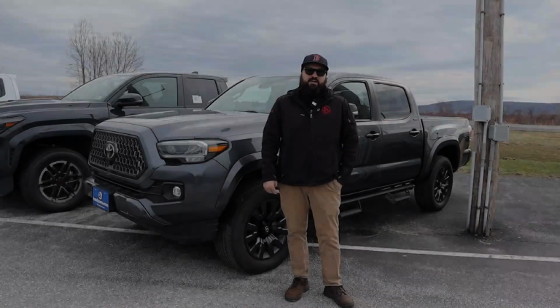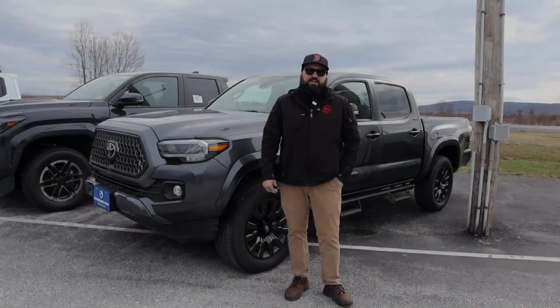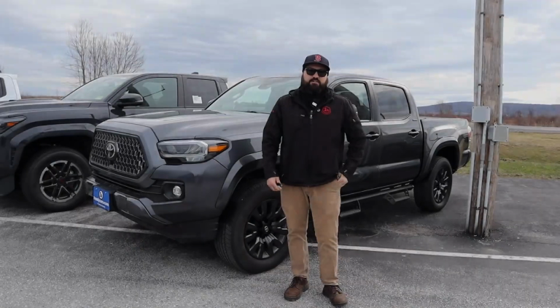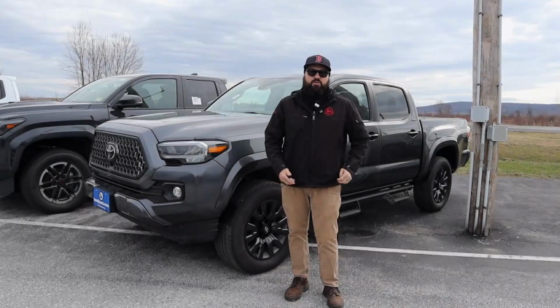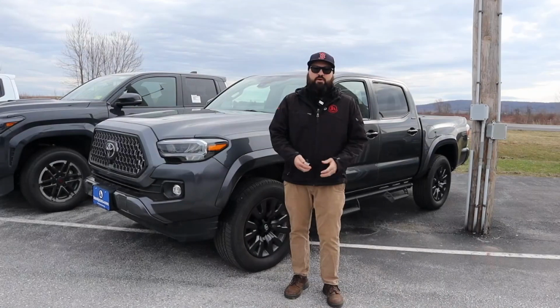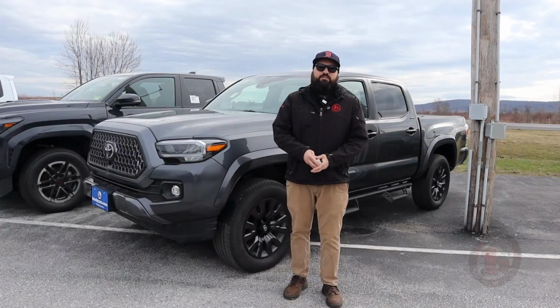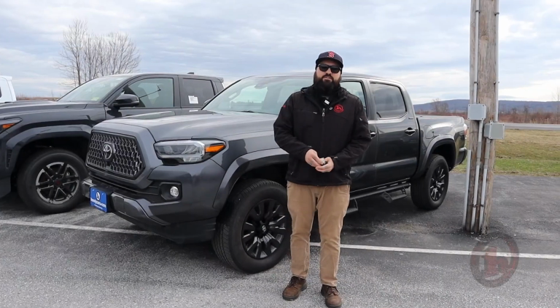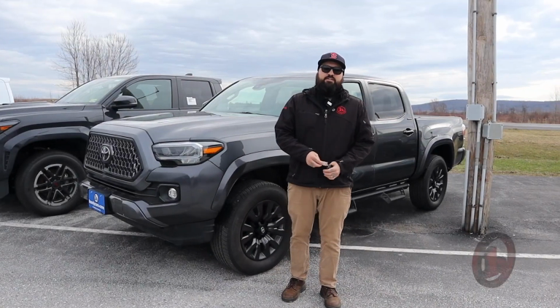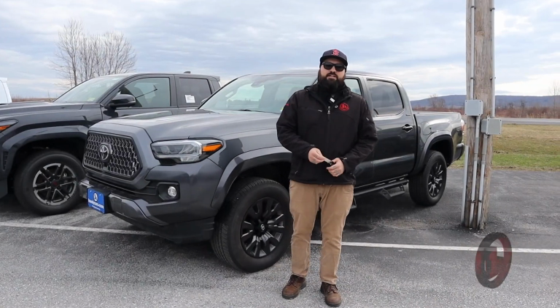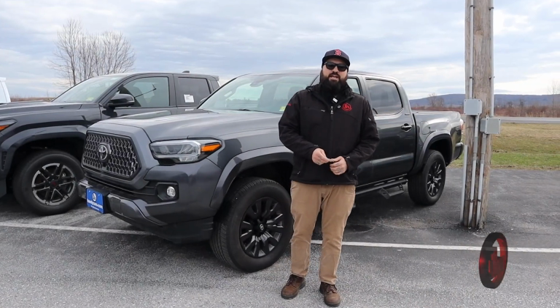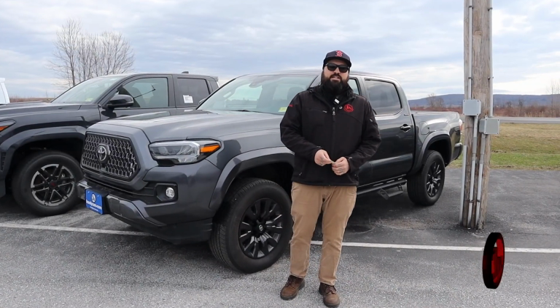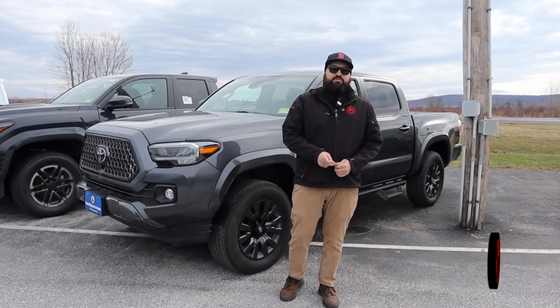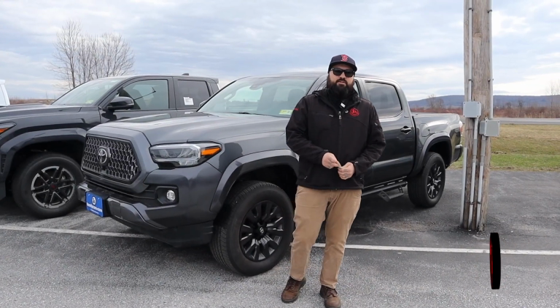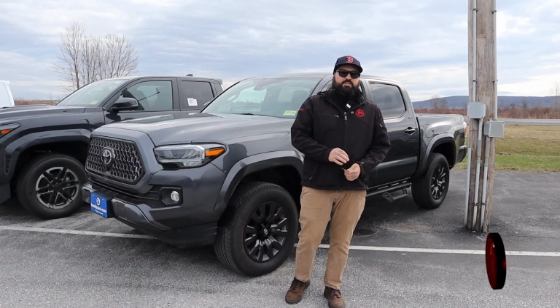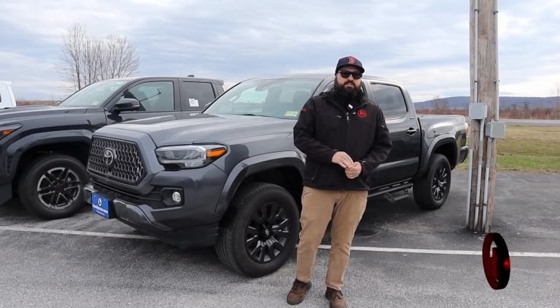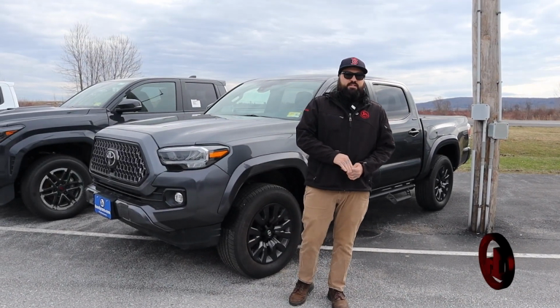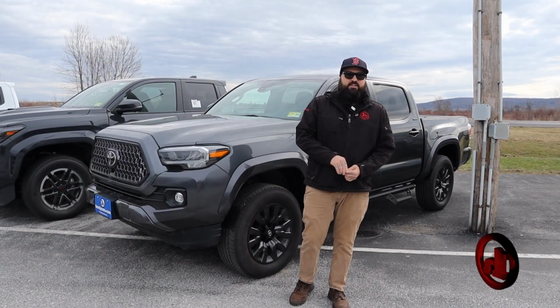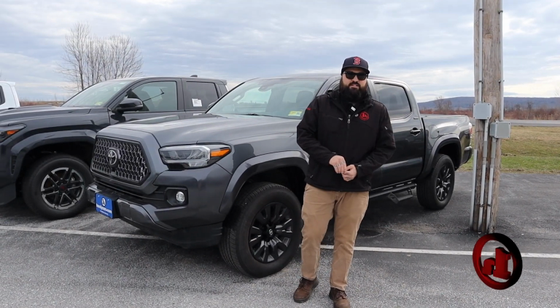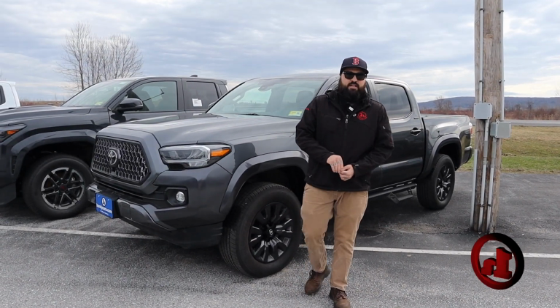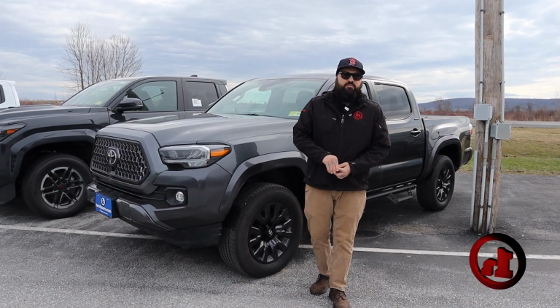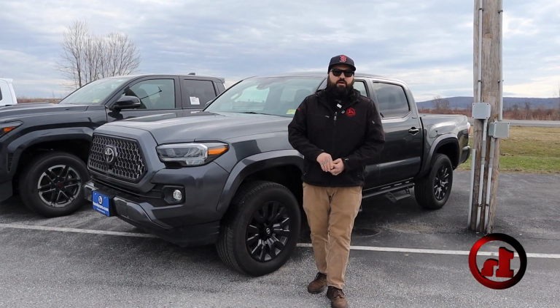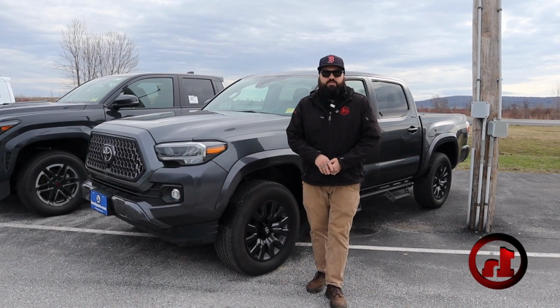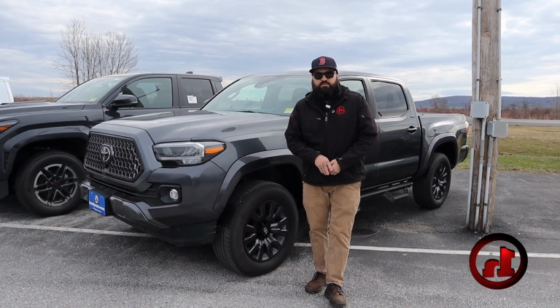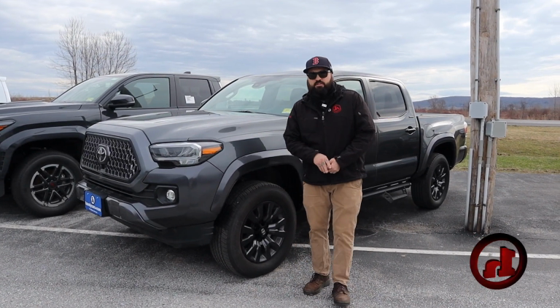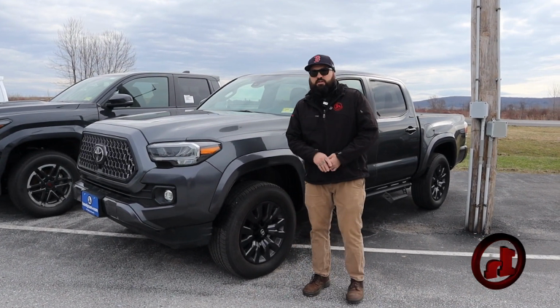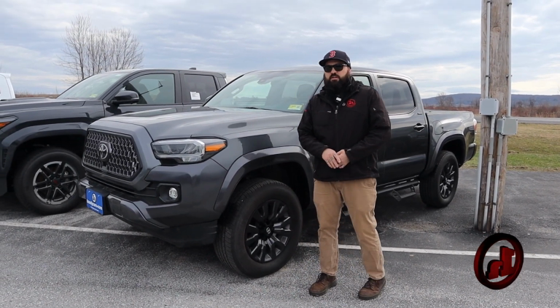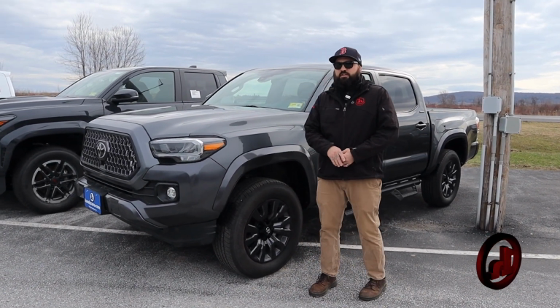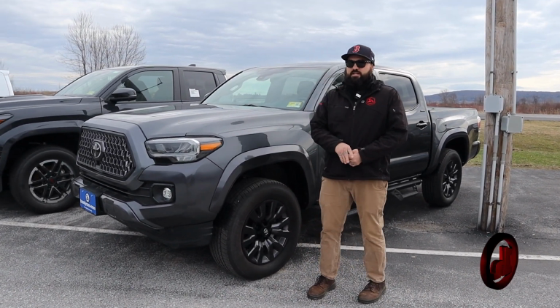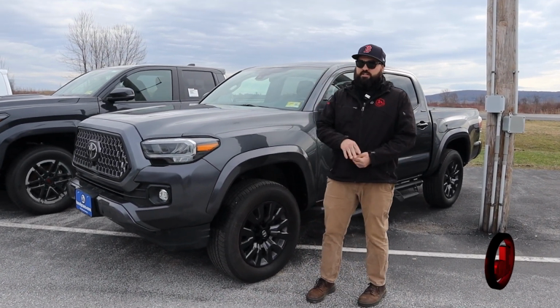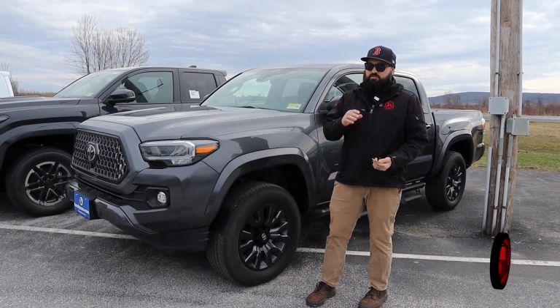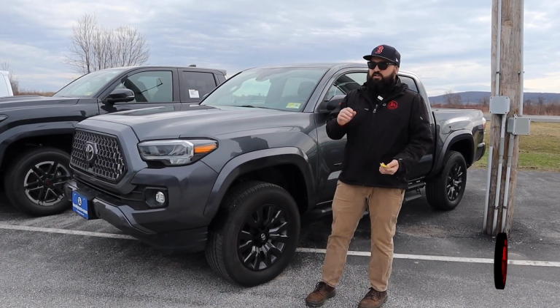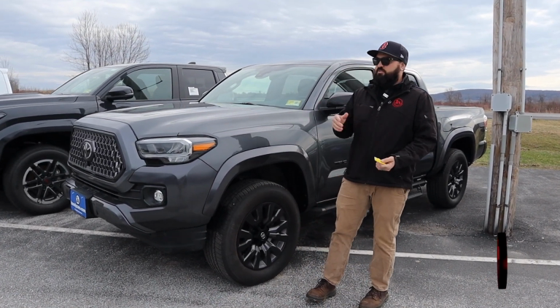Hey, good morning. Michael Donovan at Handy Toyota. Thanks again for the opportunity. Great news.